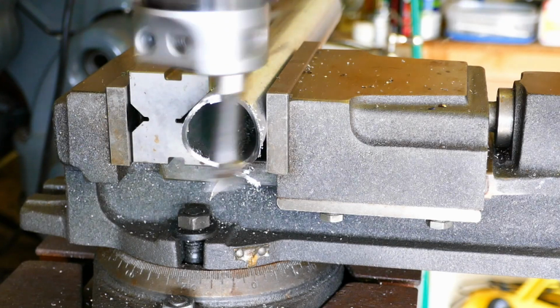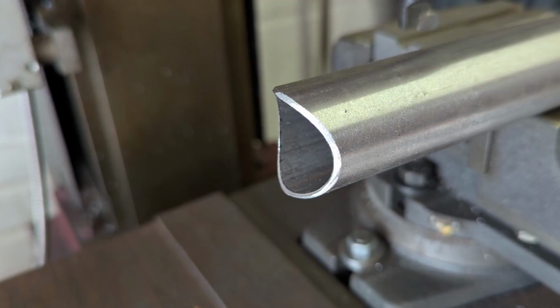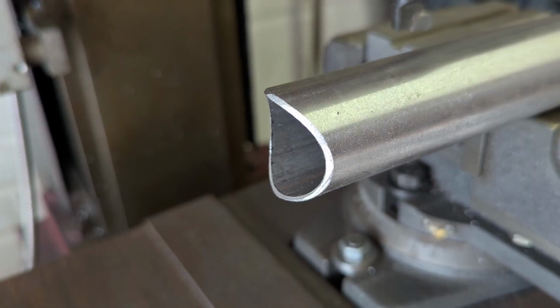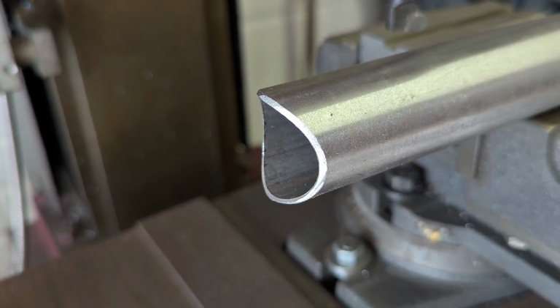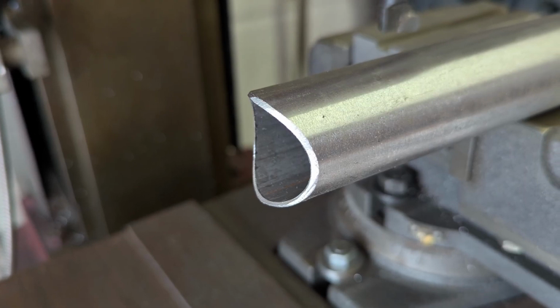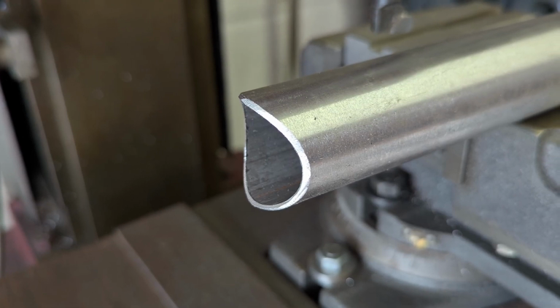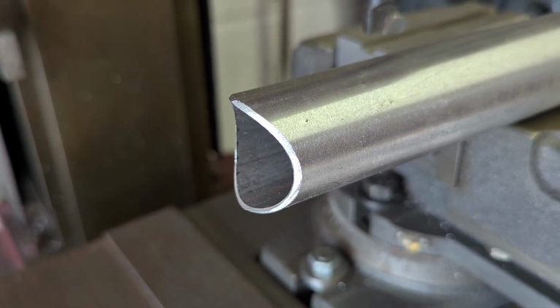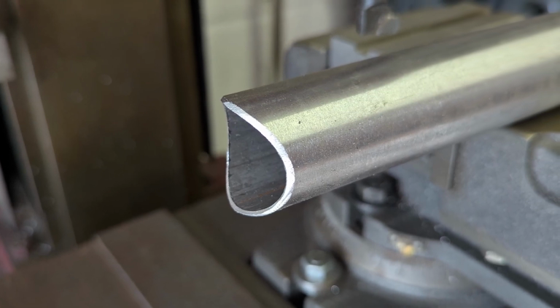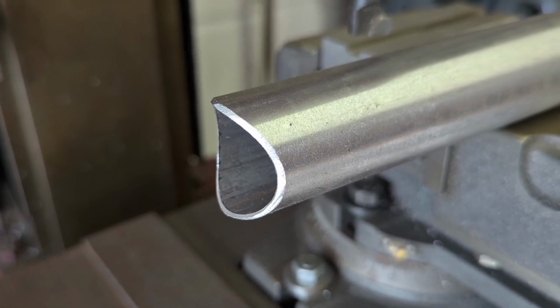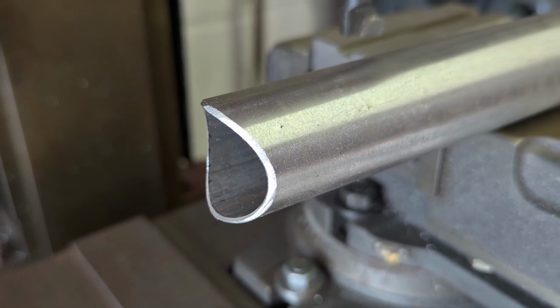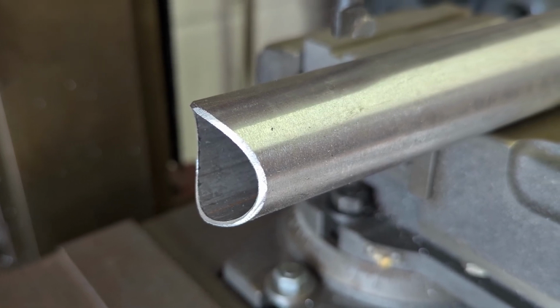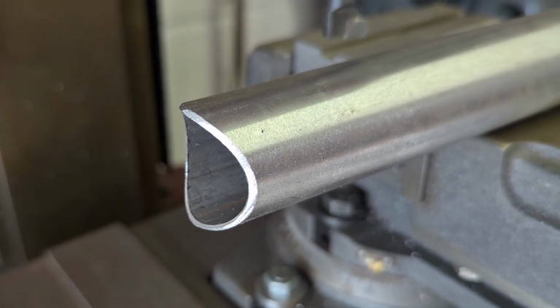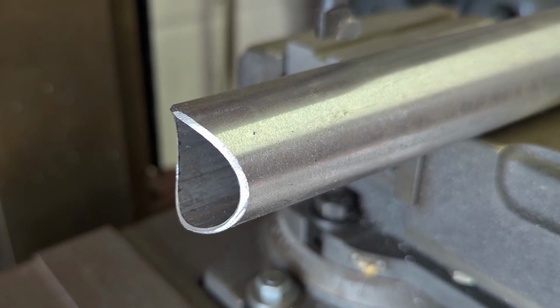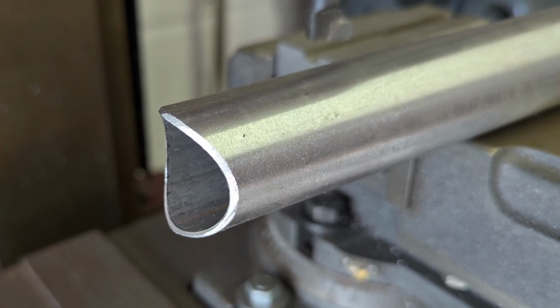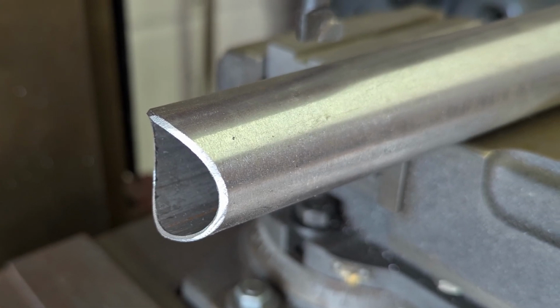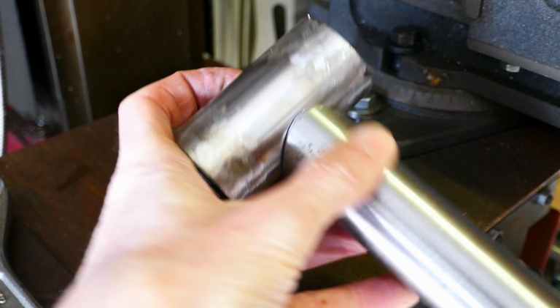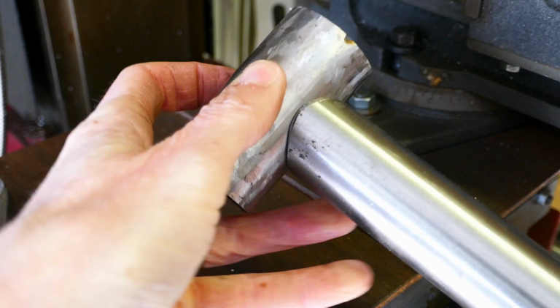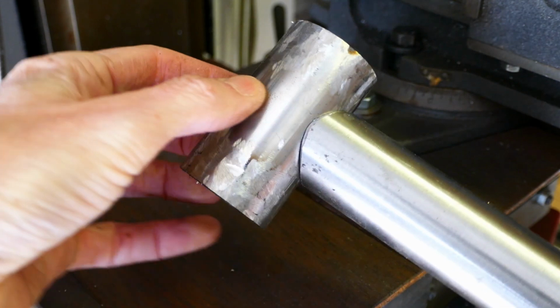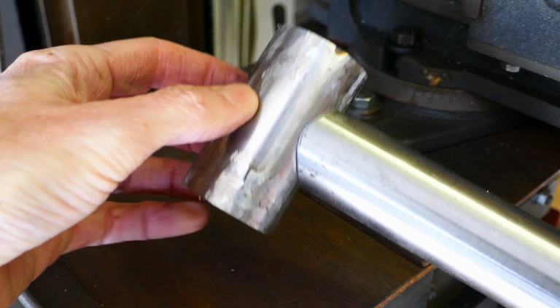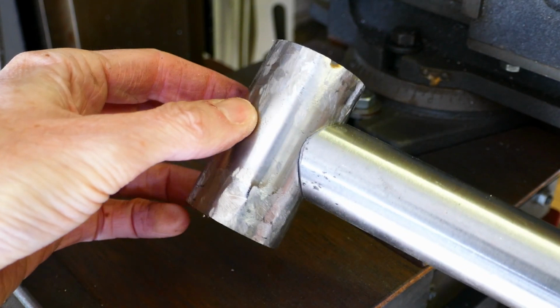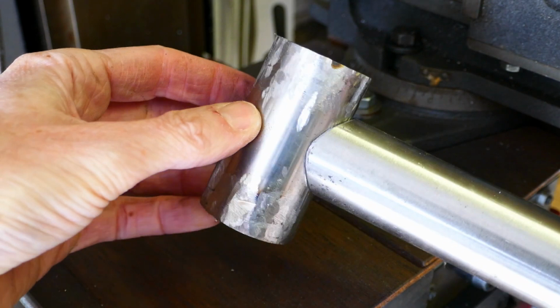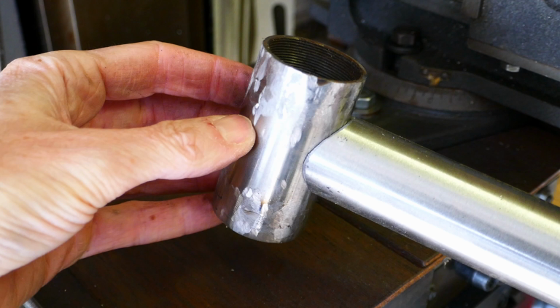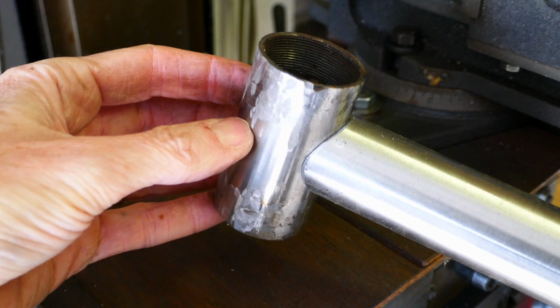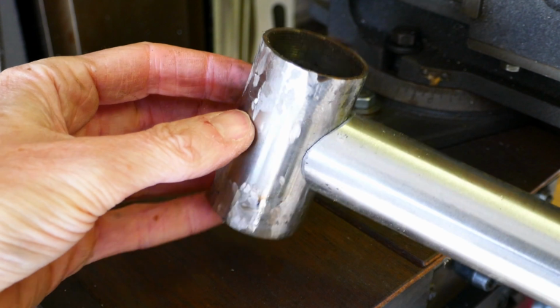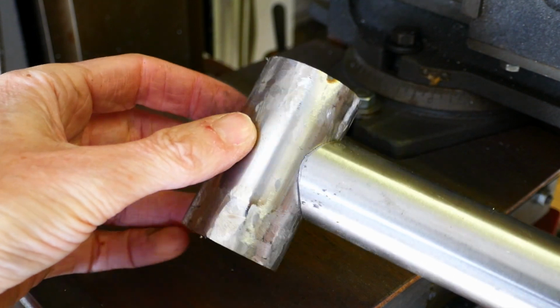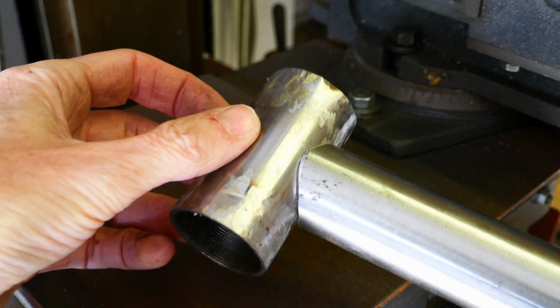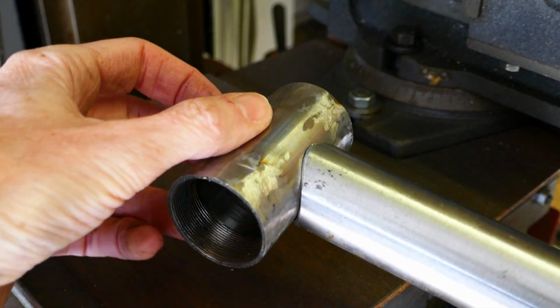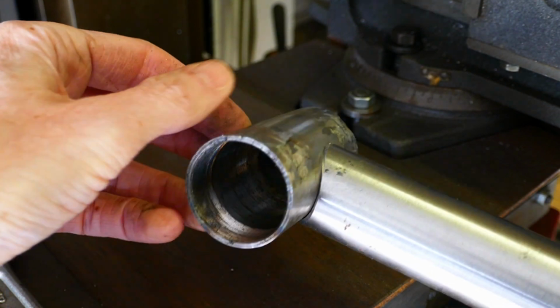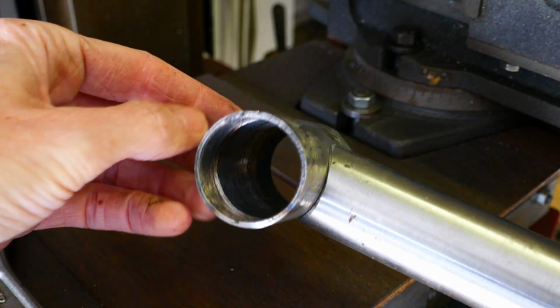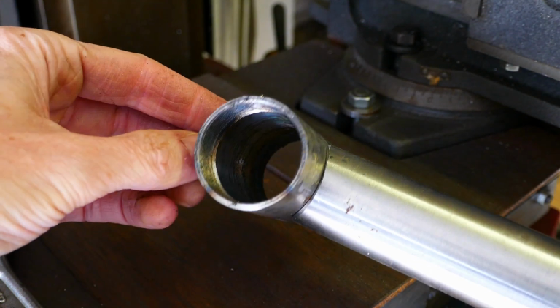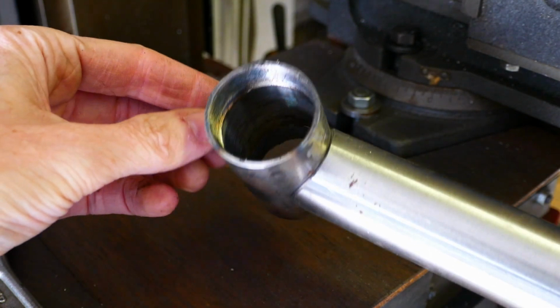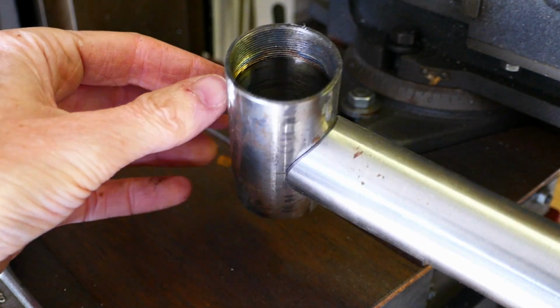The edges of the tube have been filed to give a bit of a V-shaped notch all around, ready for welding. I'm pretty happy with the fit.